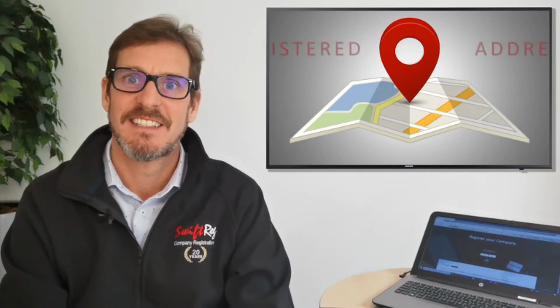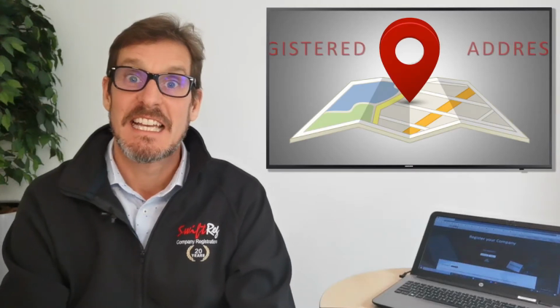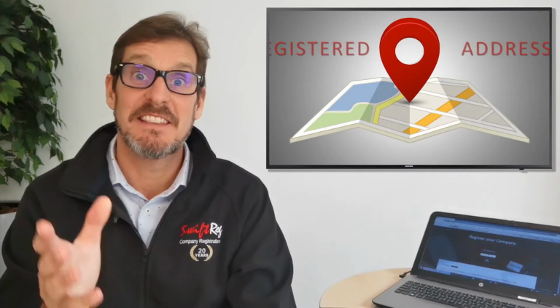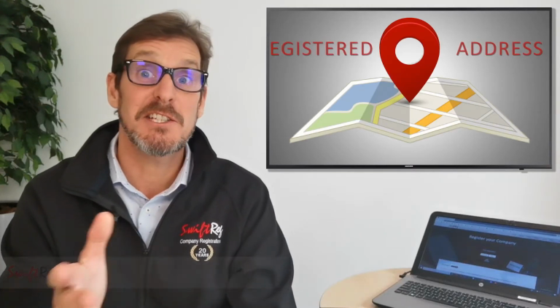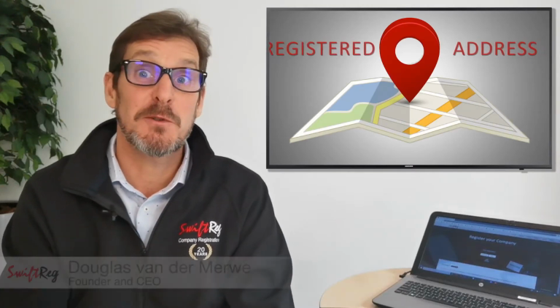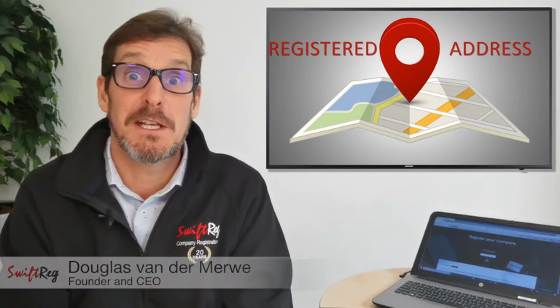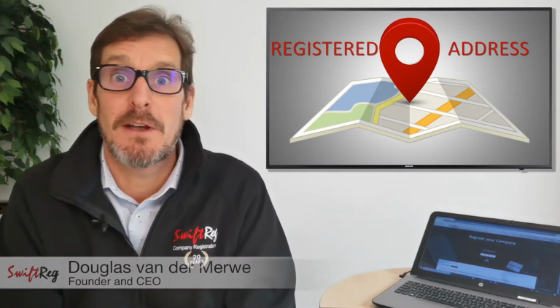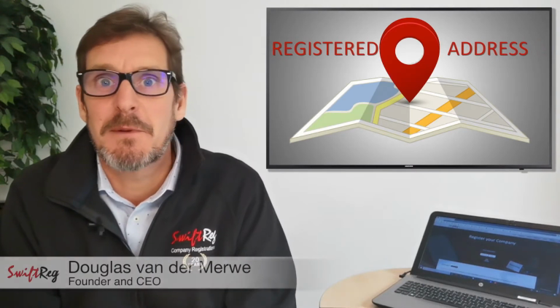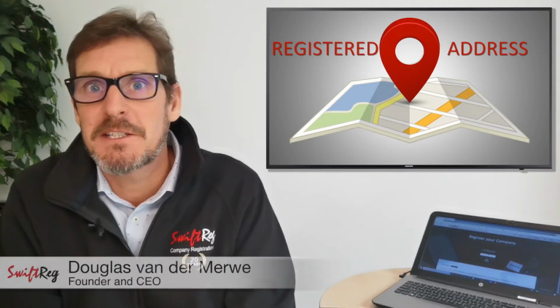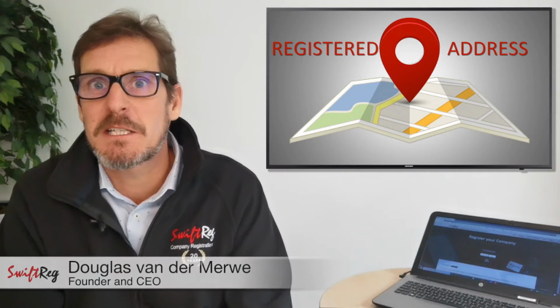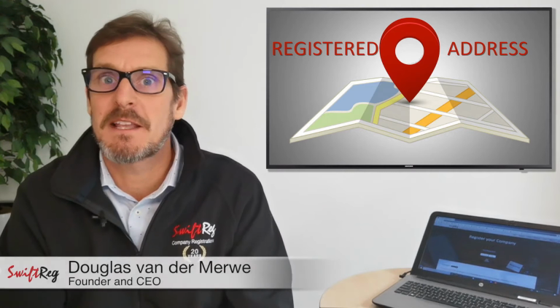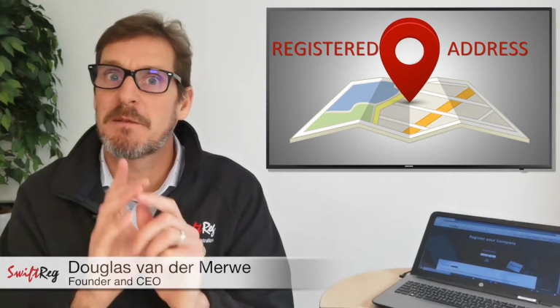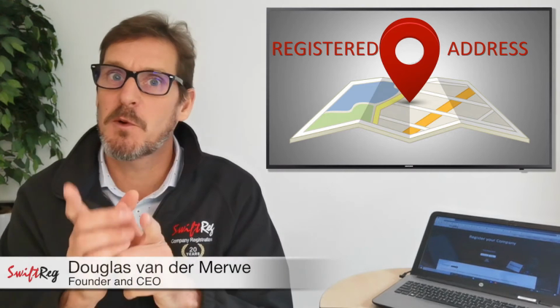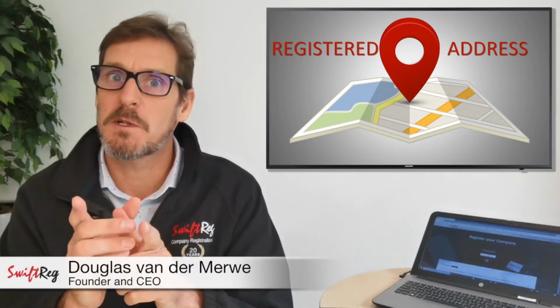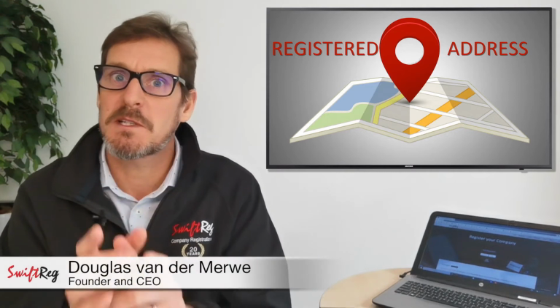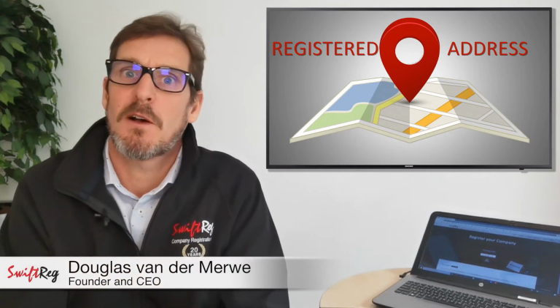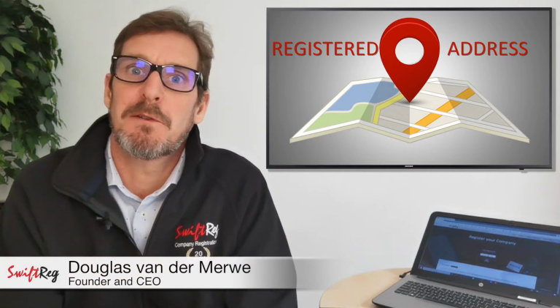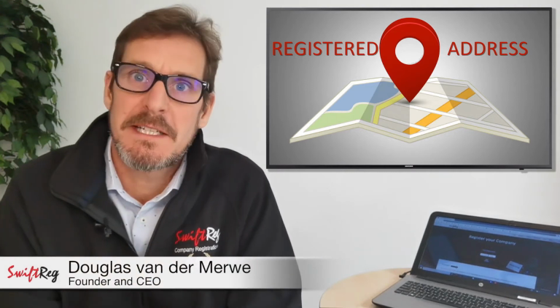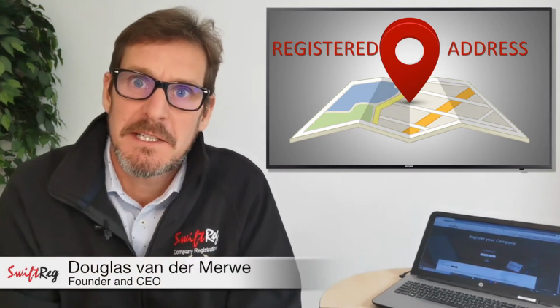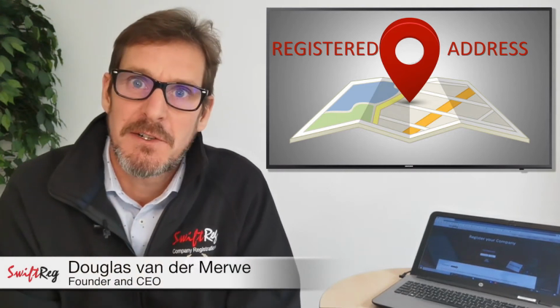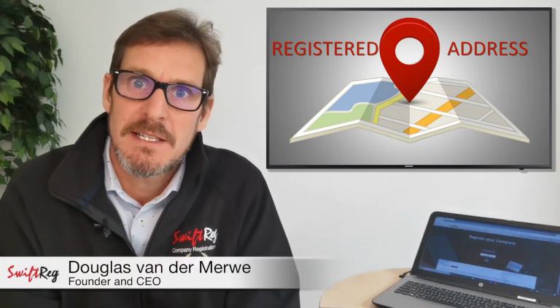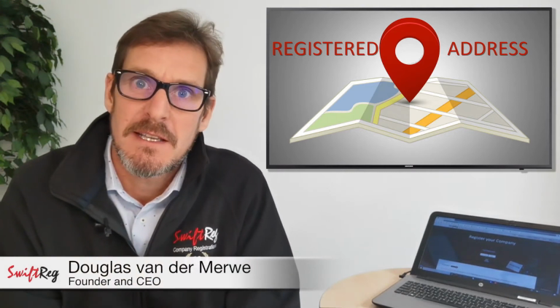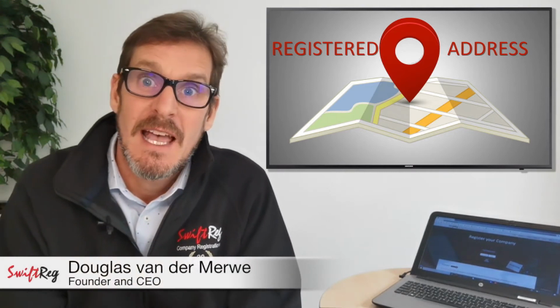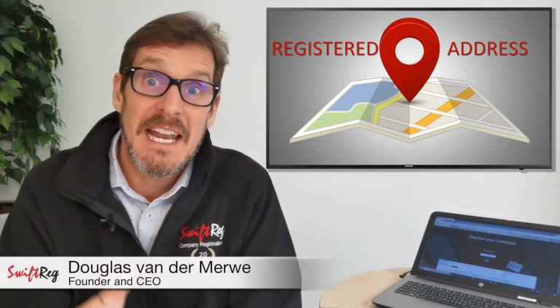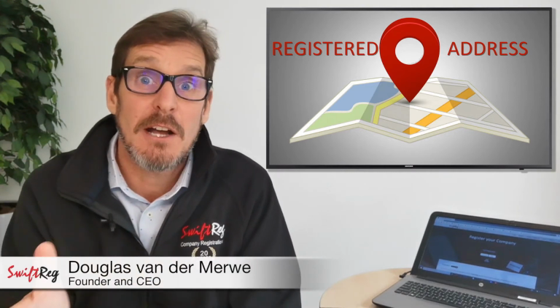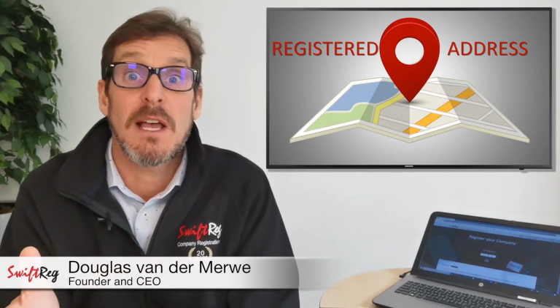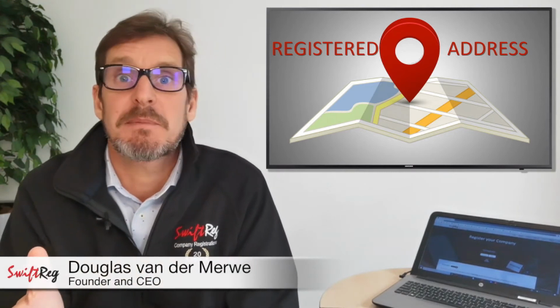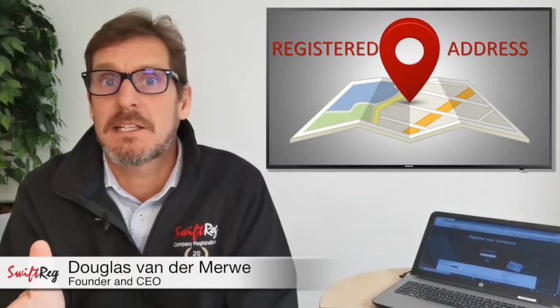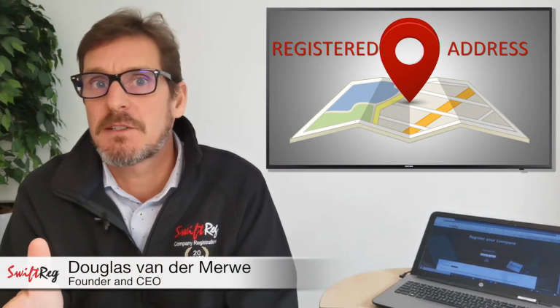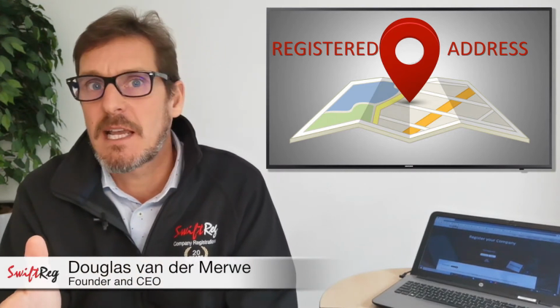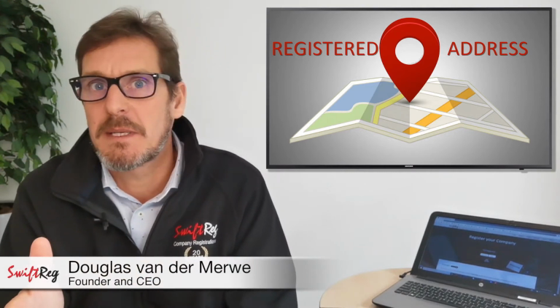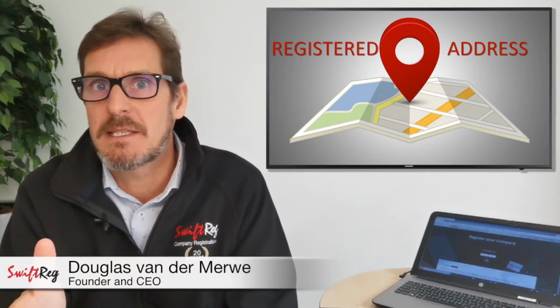In this short video, I'm going to explain the importance of the registered address and how to update it on CIPC.